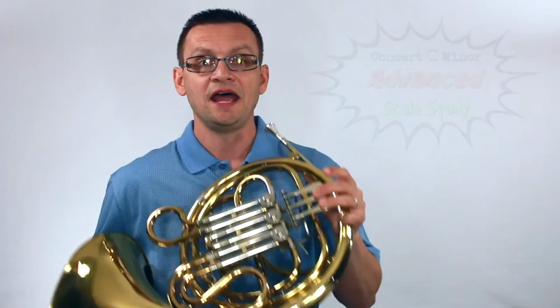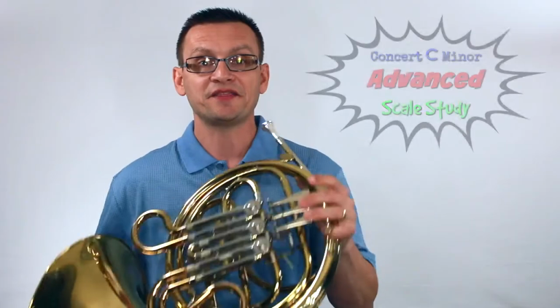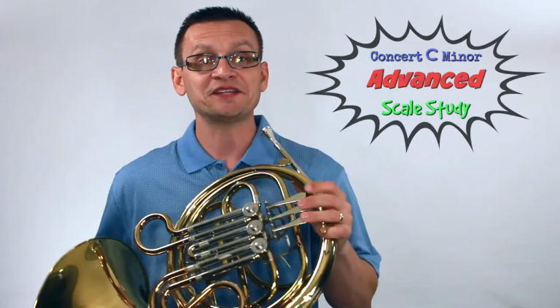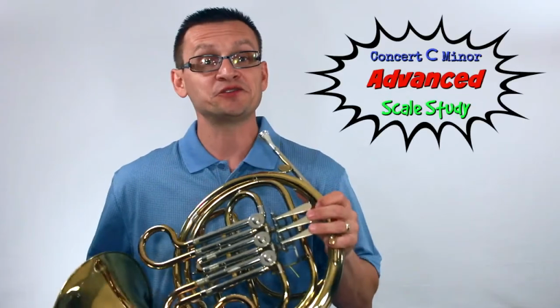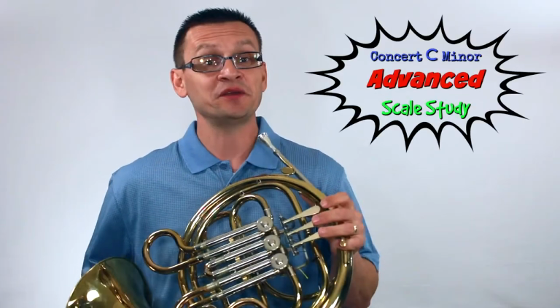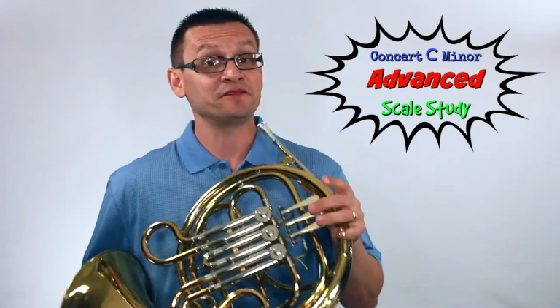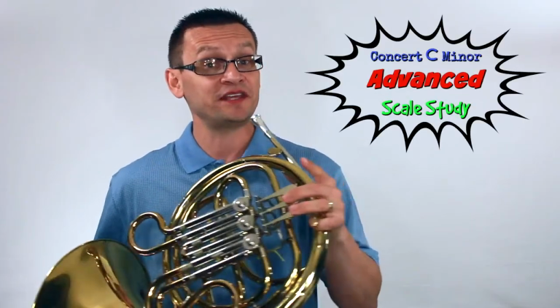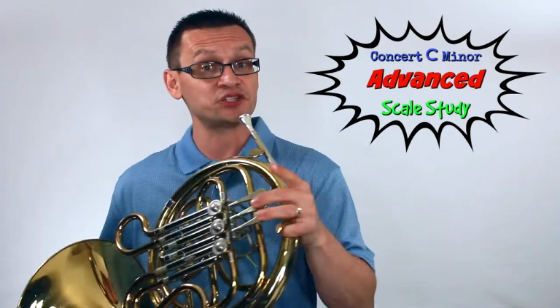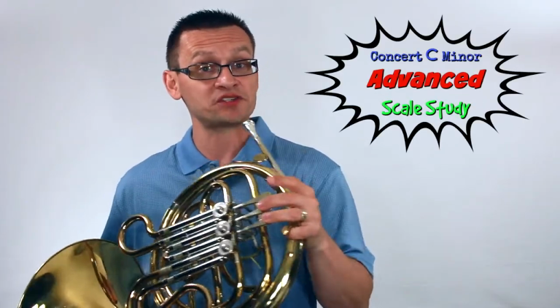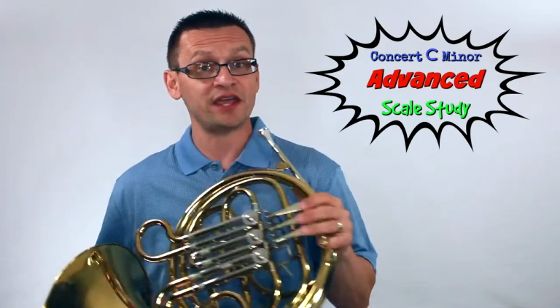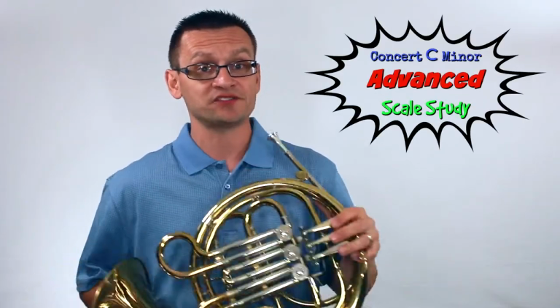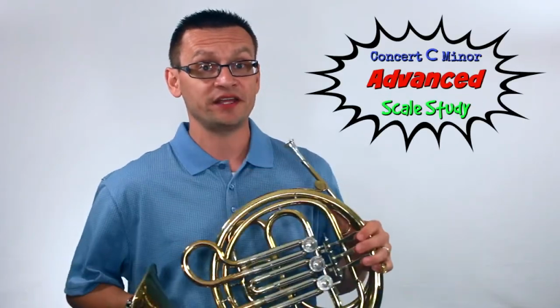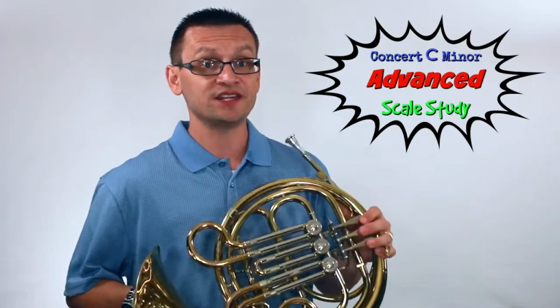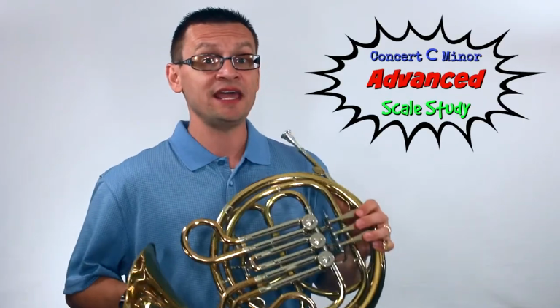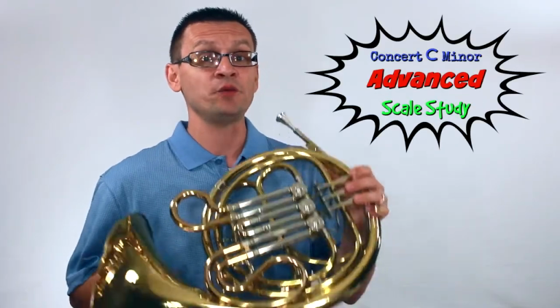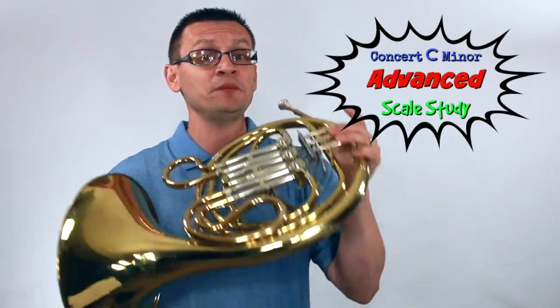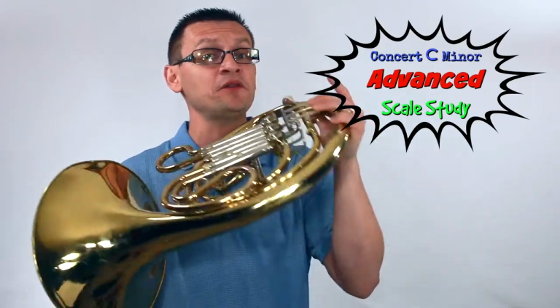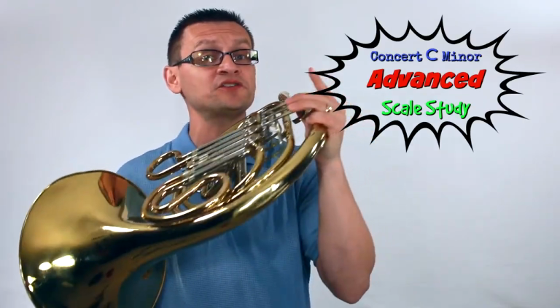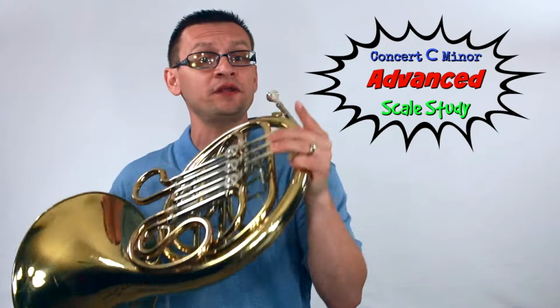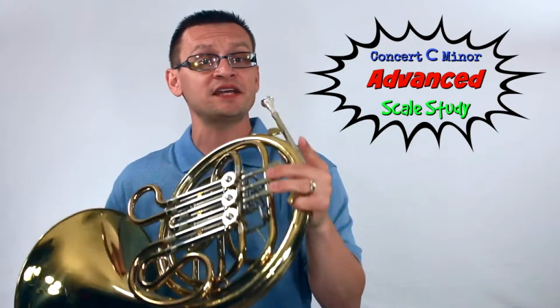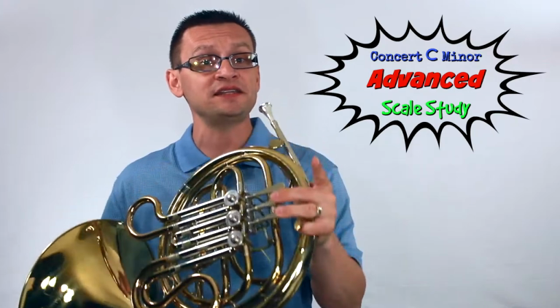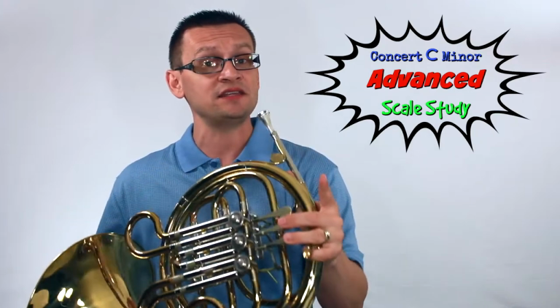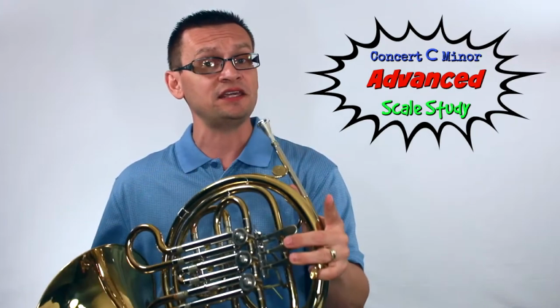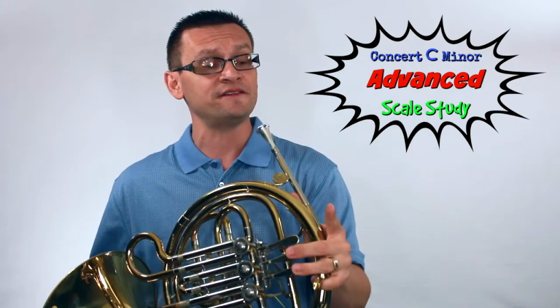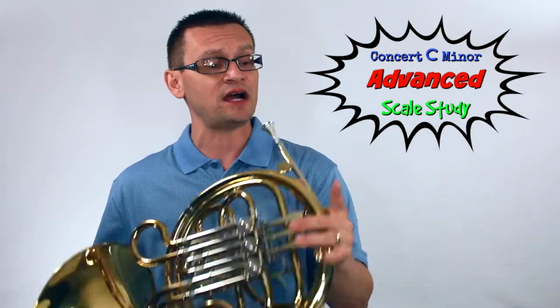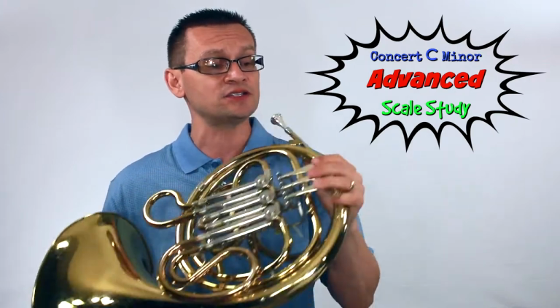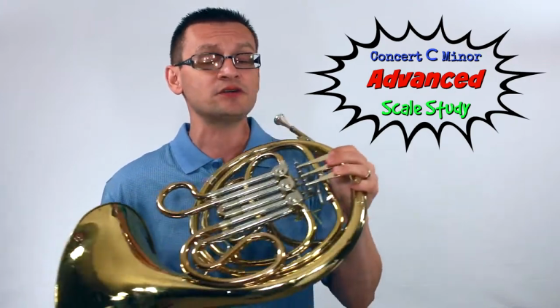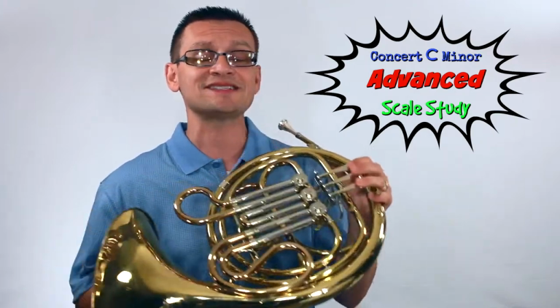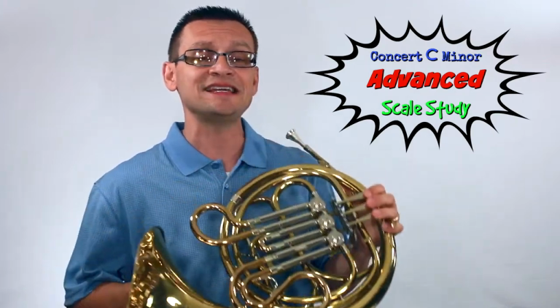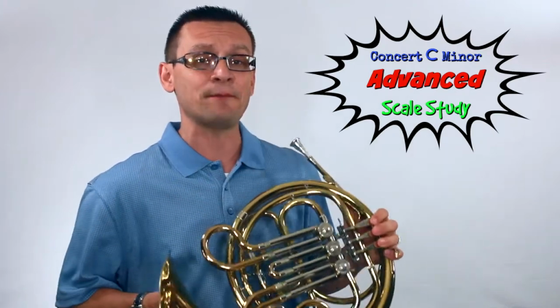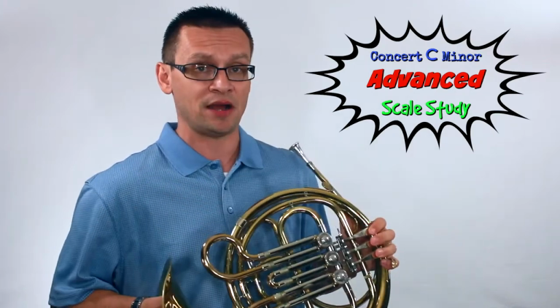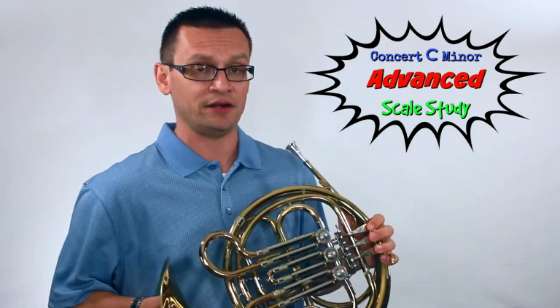Thanks for joining me for today's short scale study. Today we're going to build our tone and technique in the key of concert C minor.